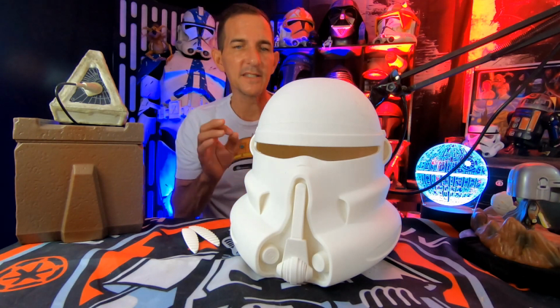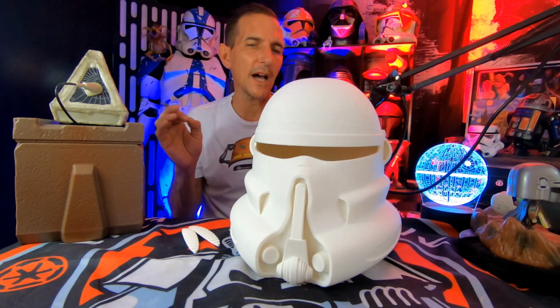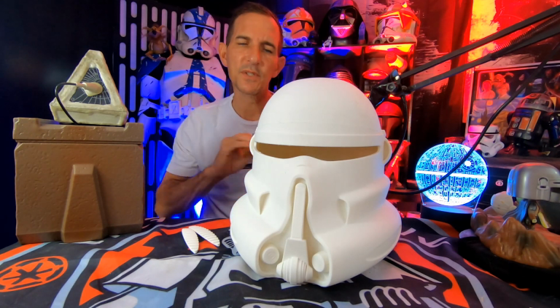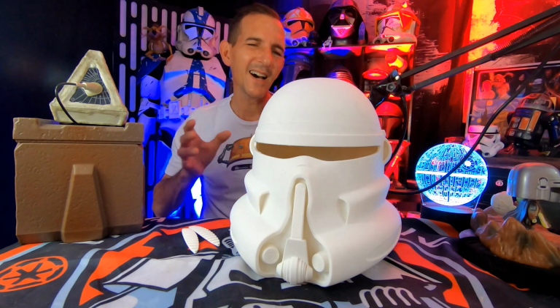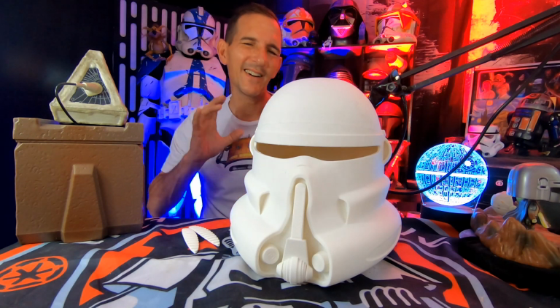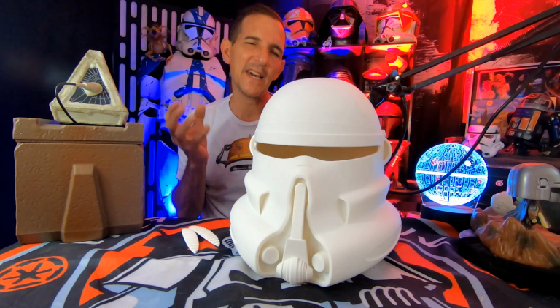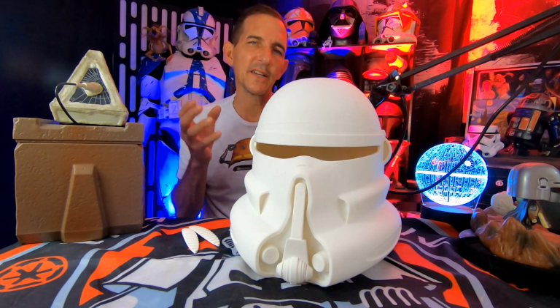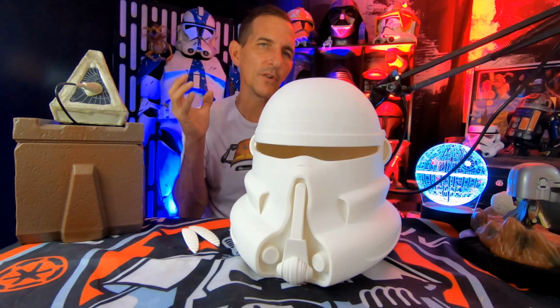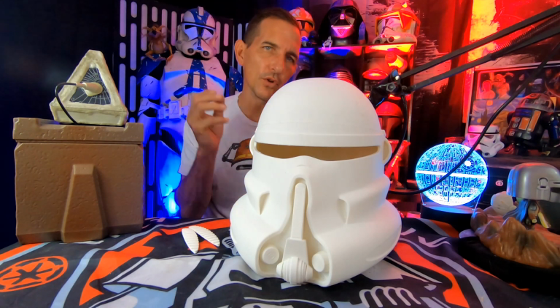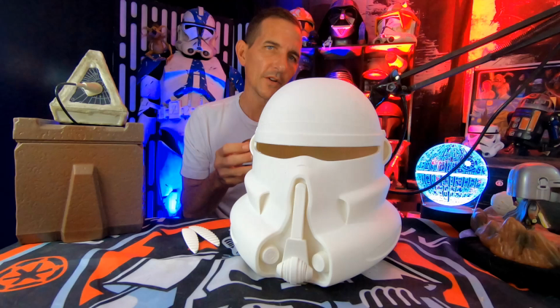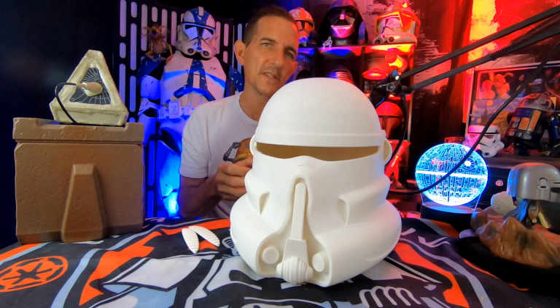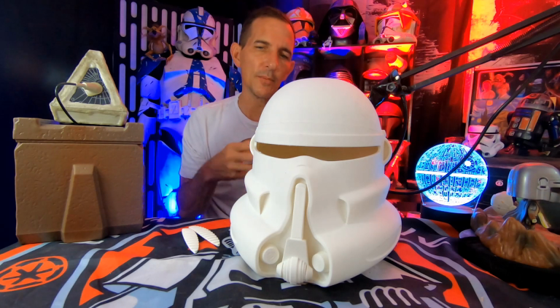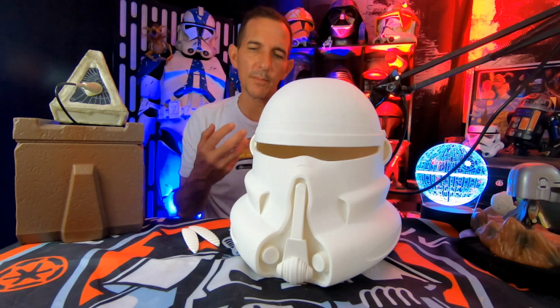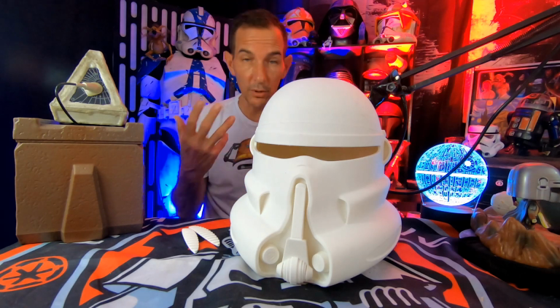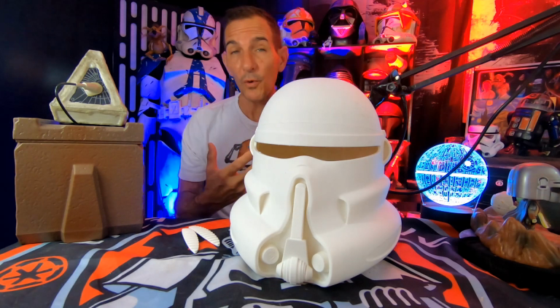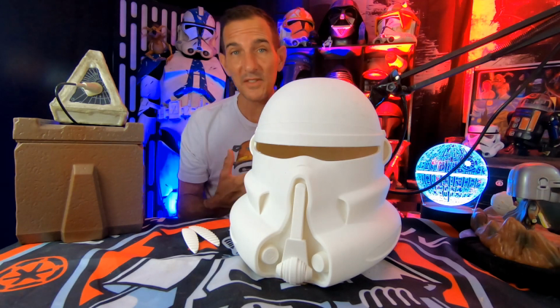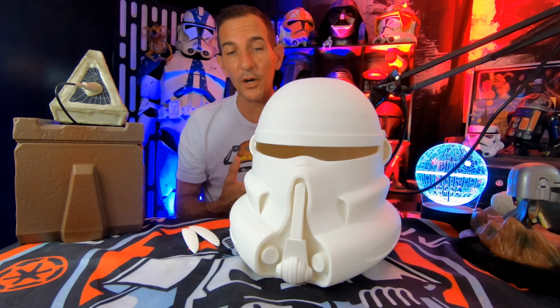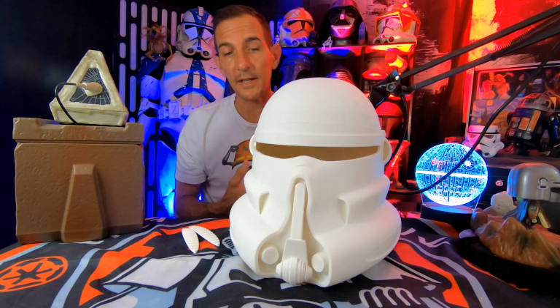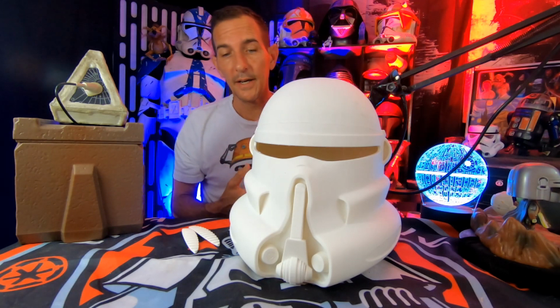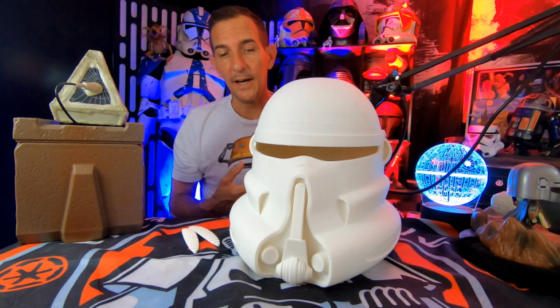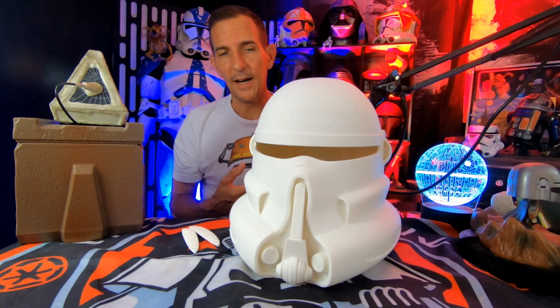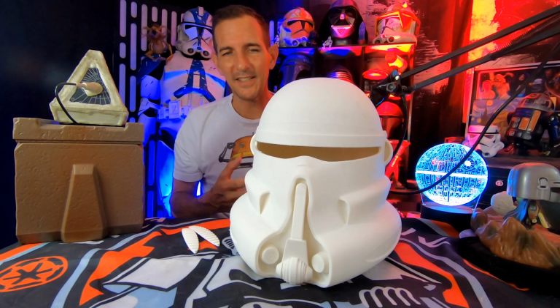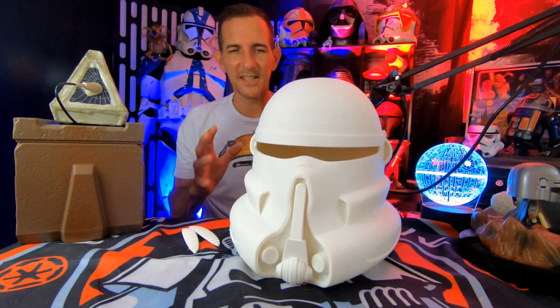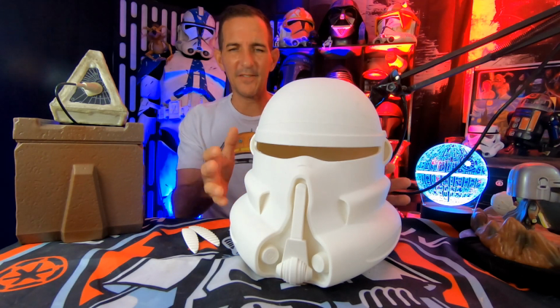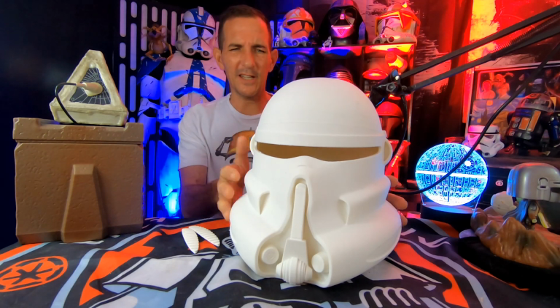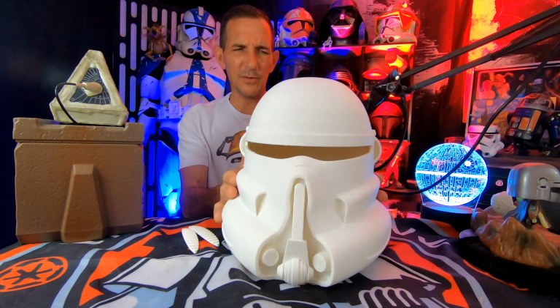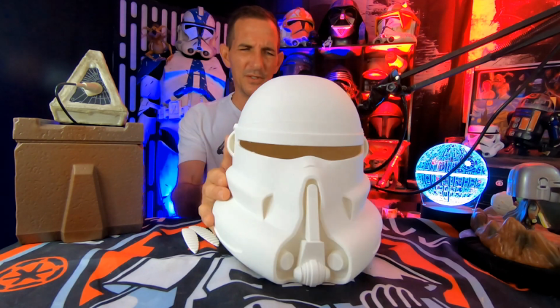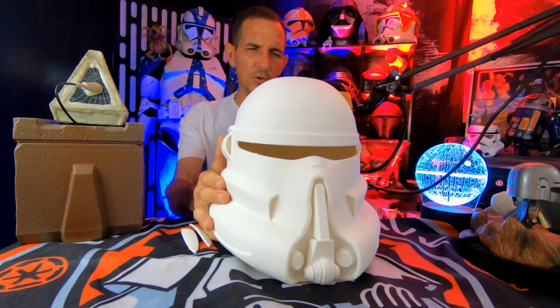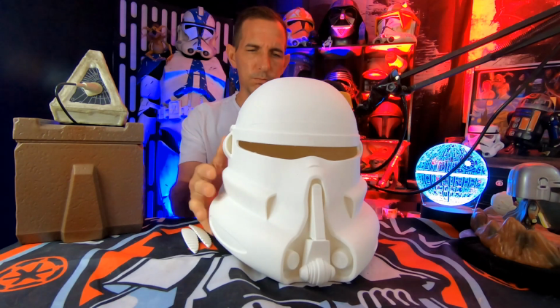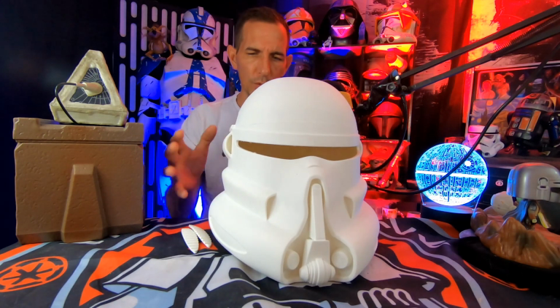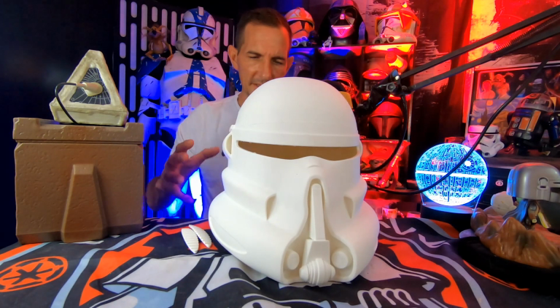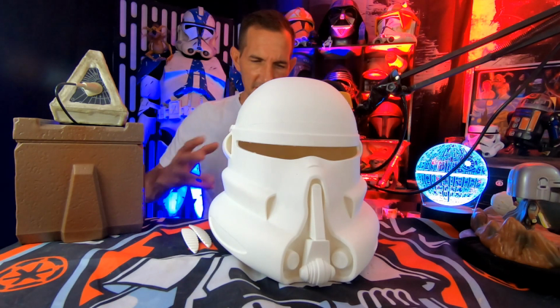I got to tell you, I was not a fan of the look of this helmet before I saw it. It just kind of felt like it was too boldless.